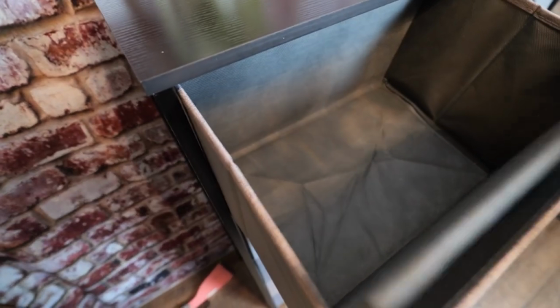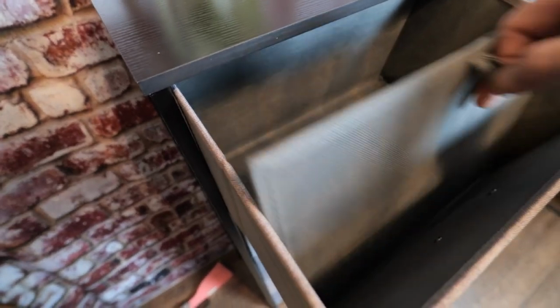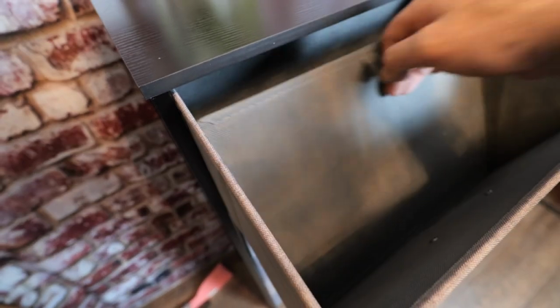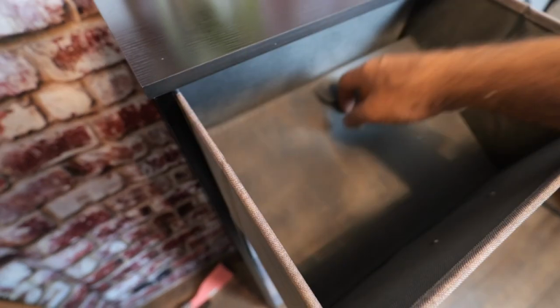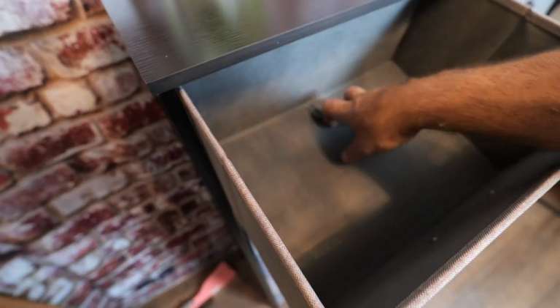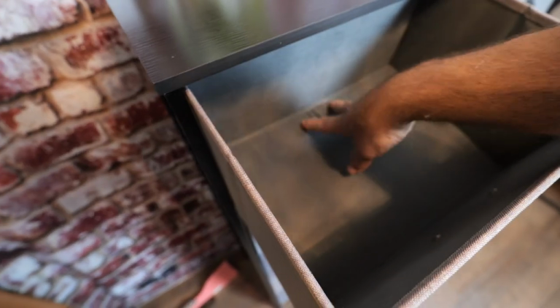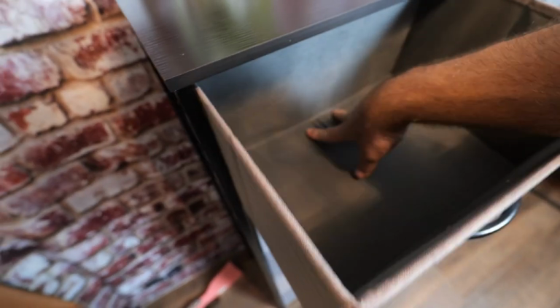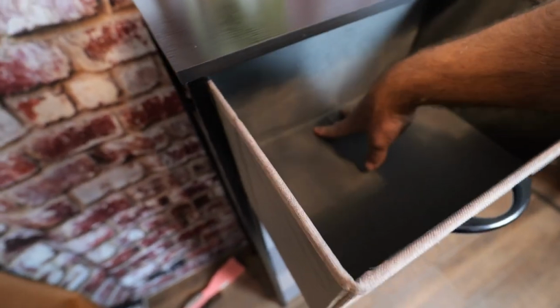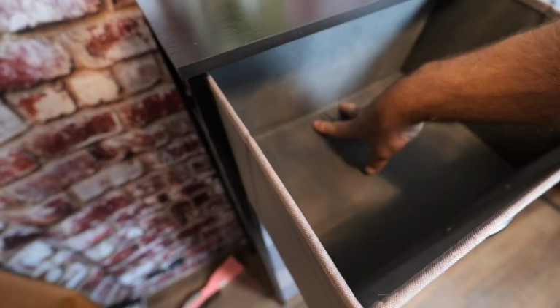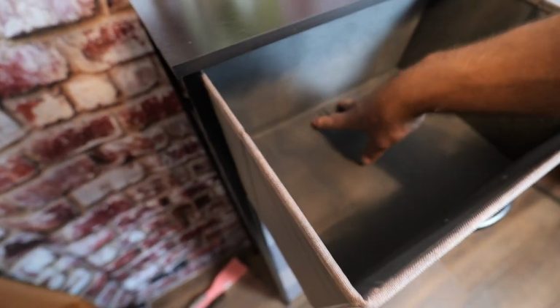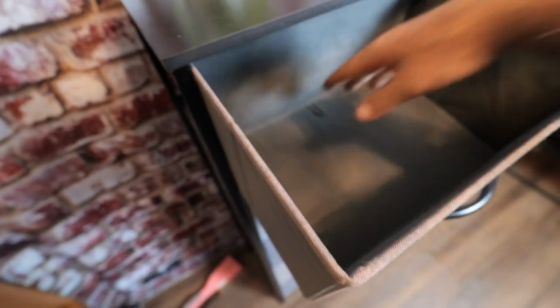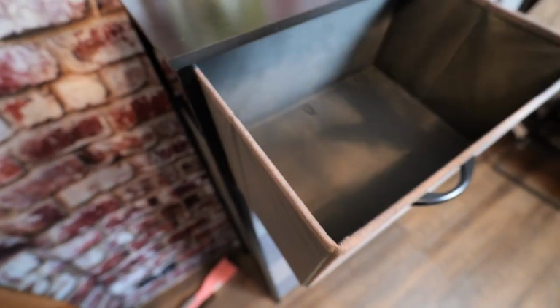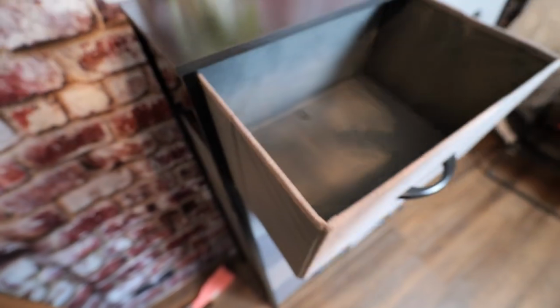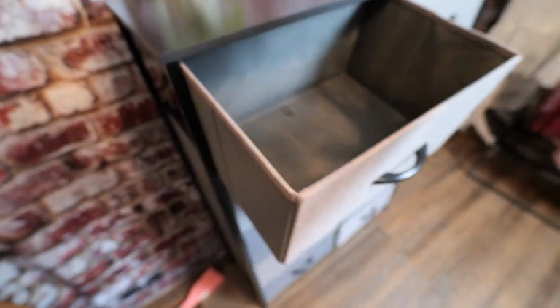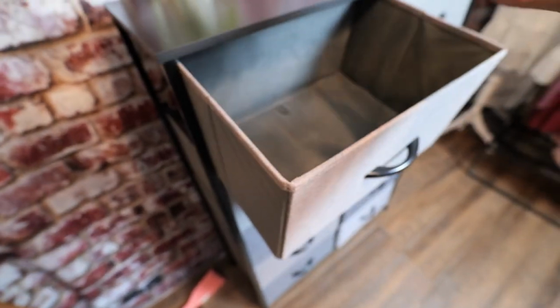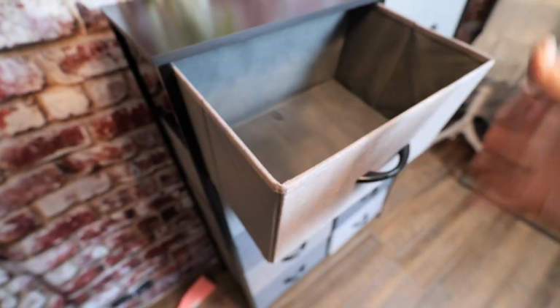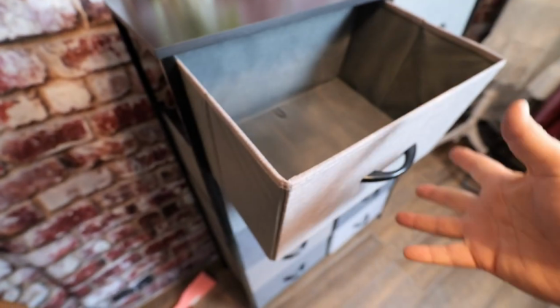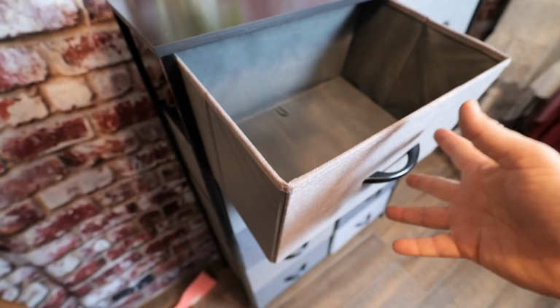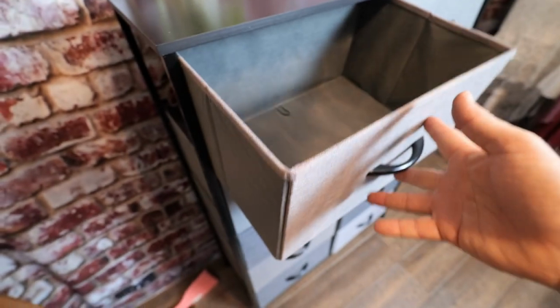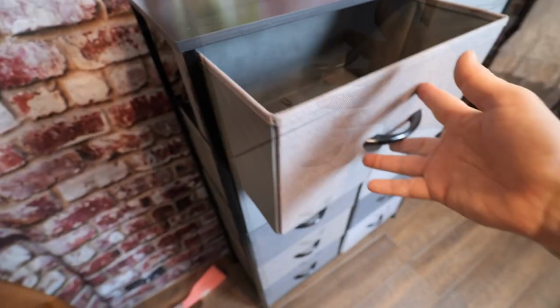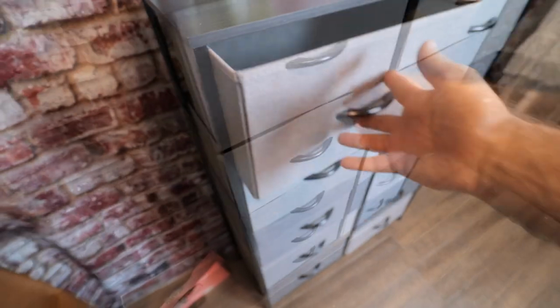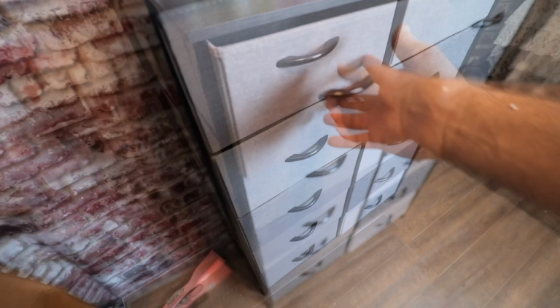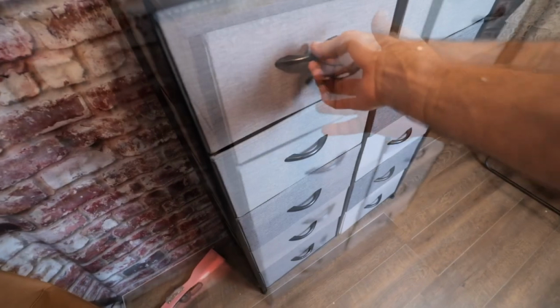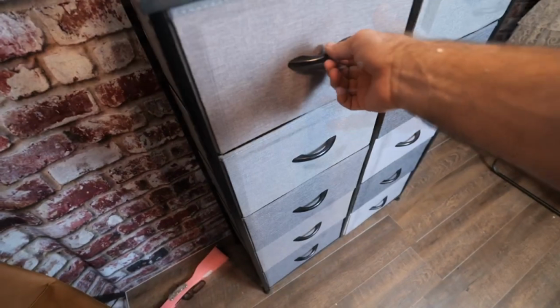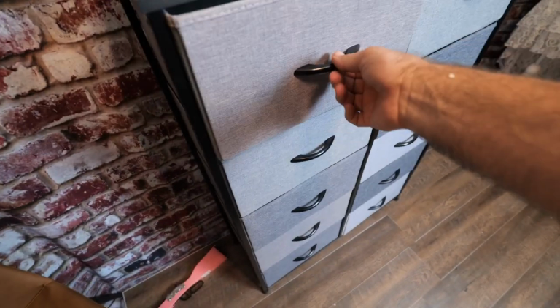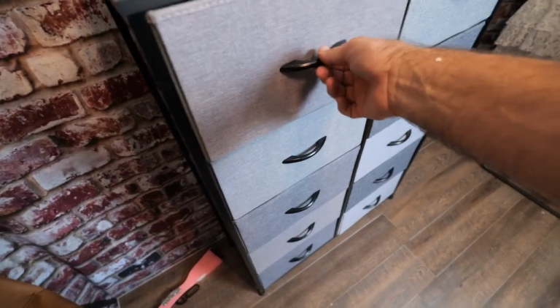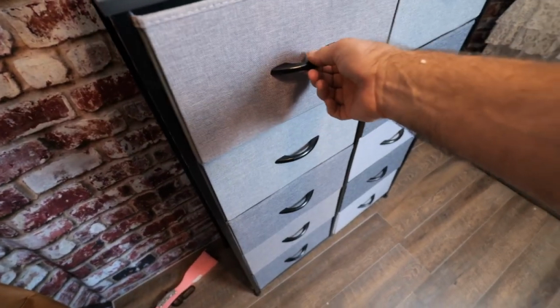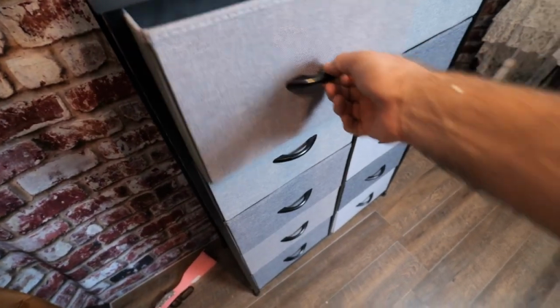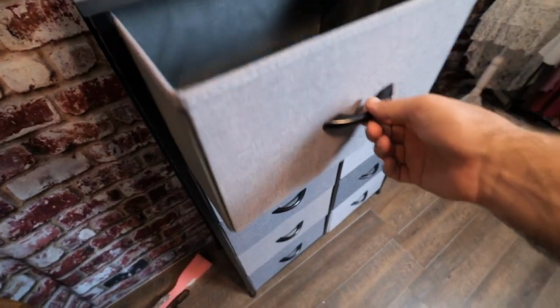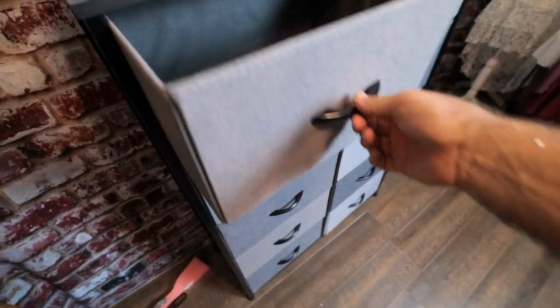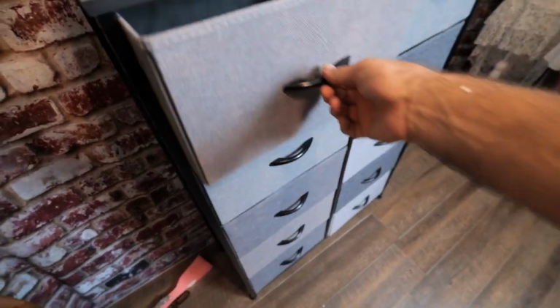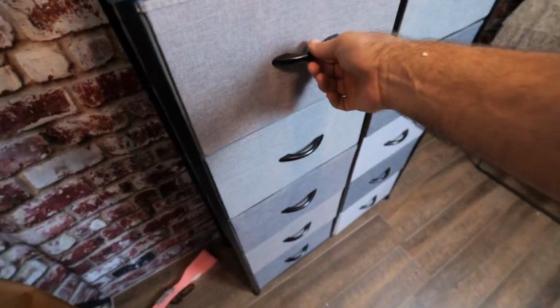The drawers have wooden handles for pulls.